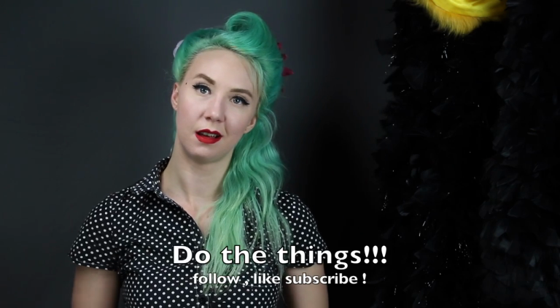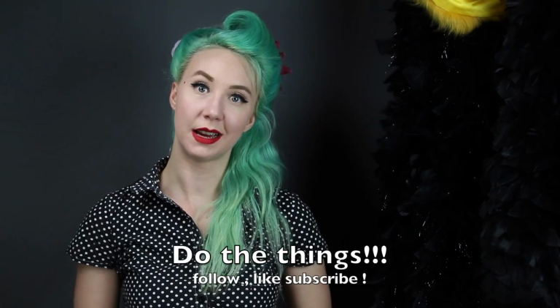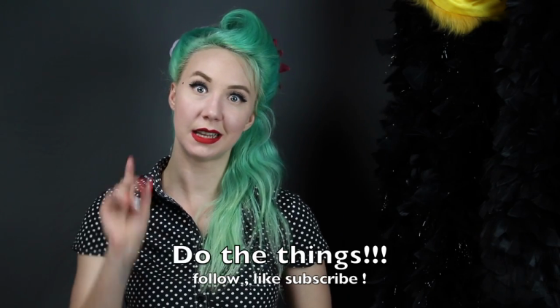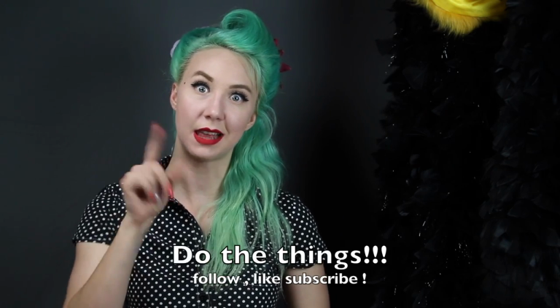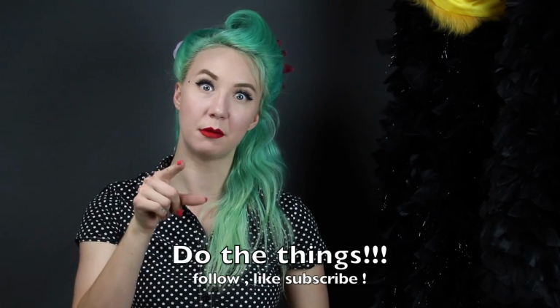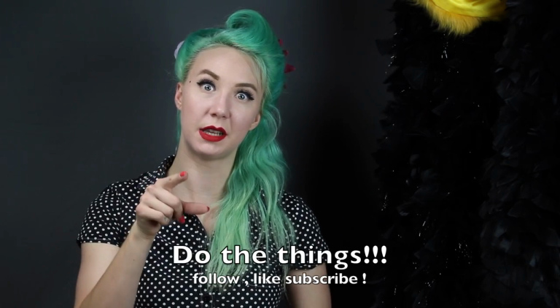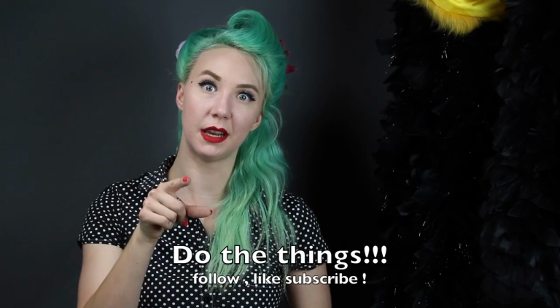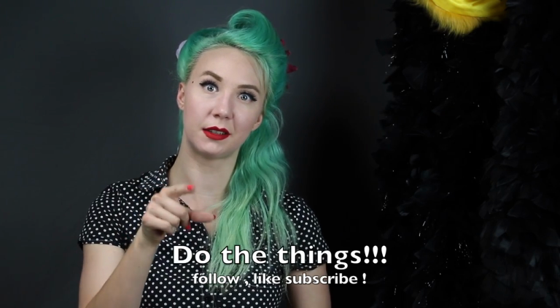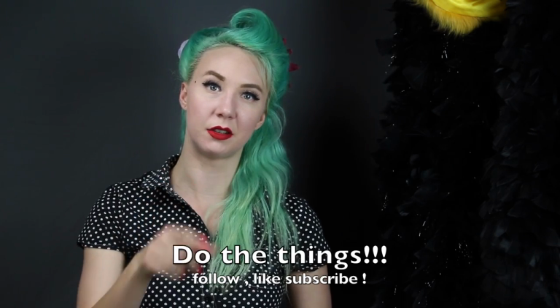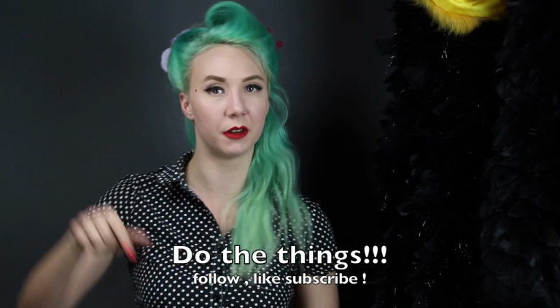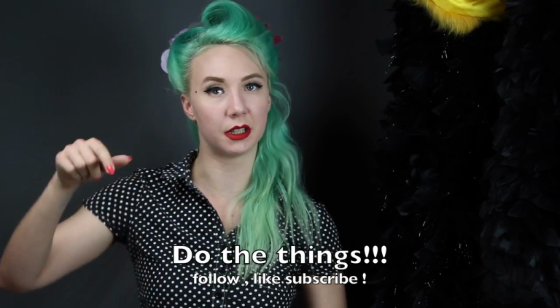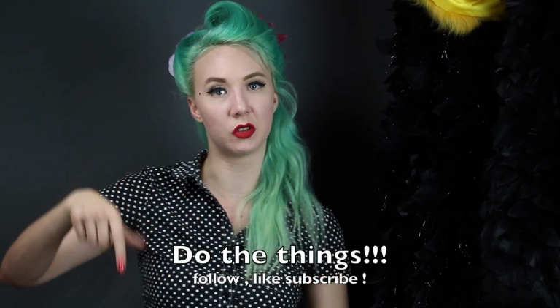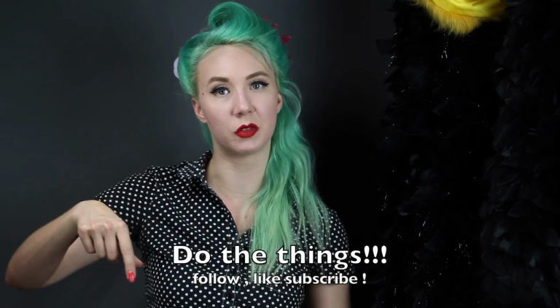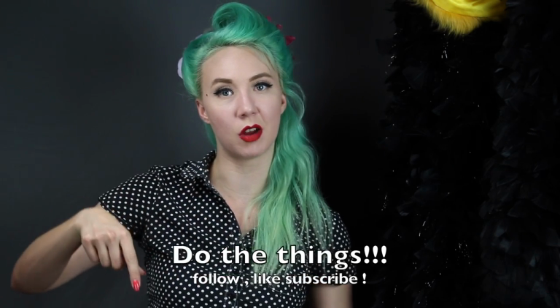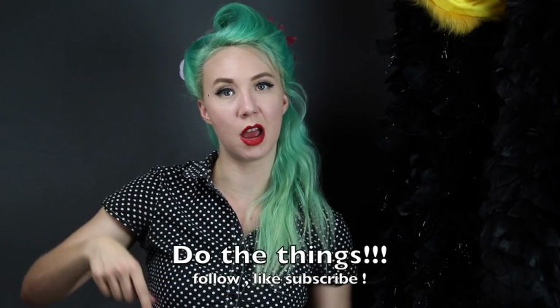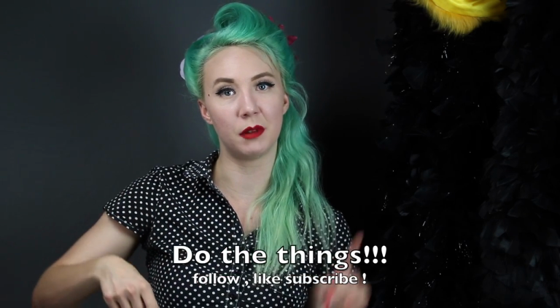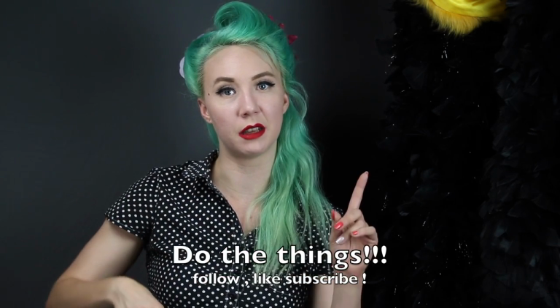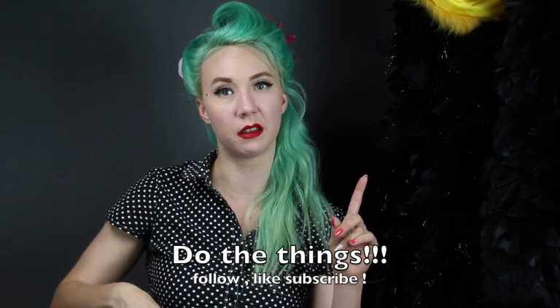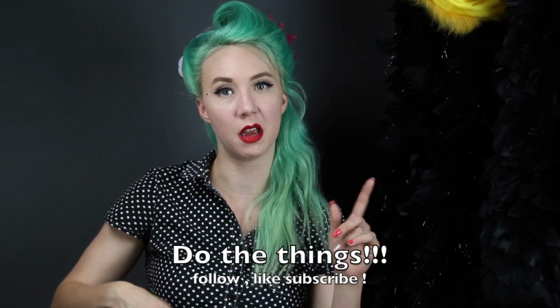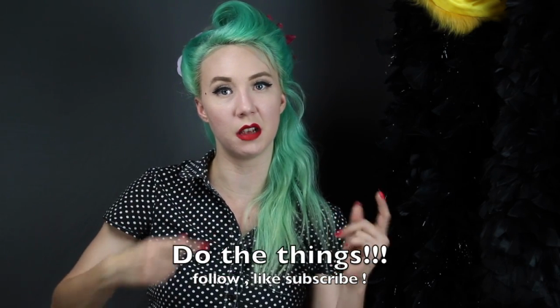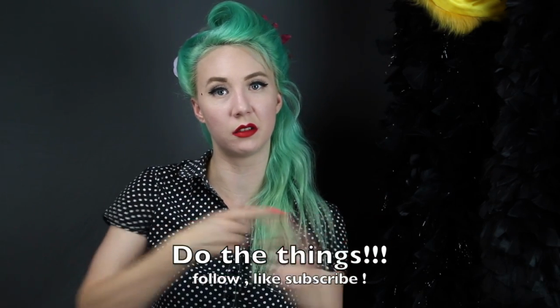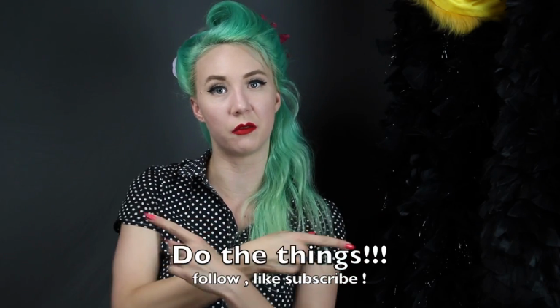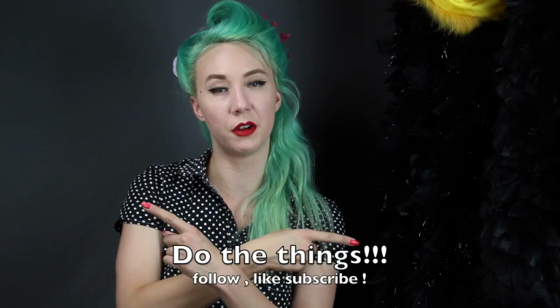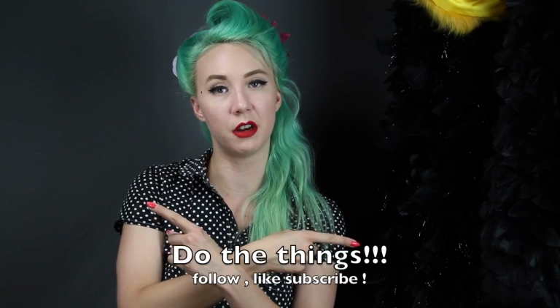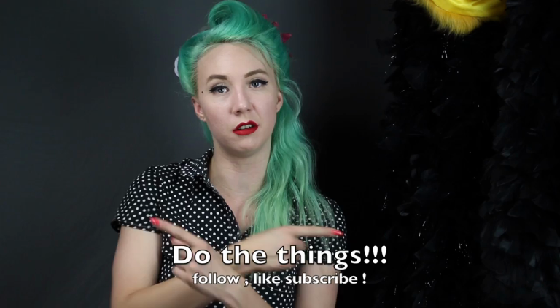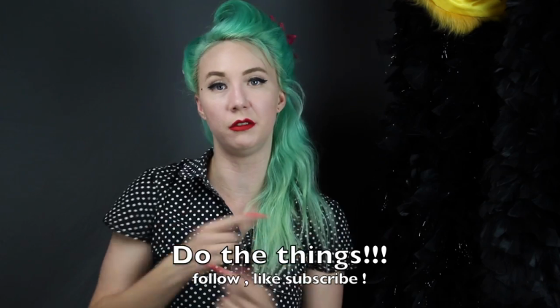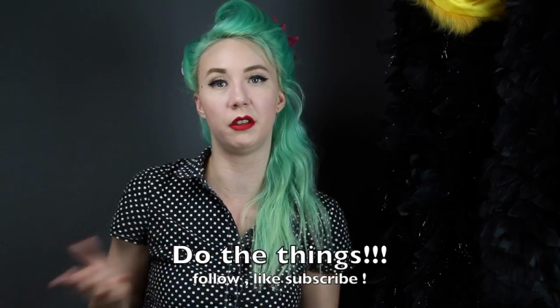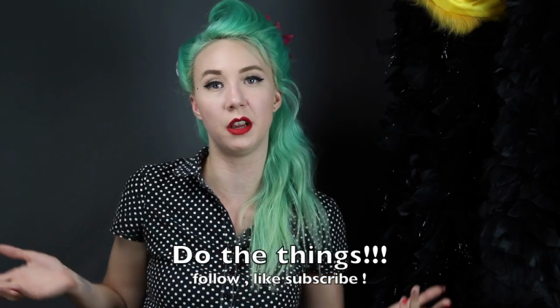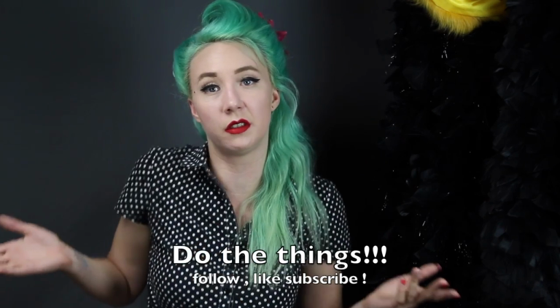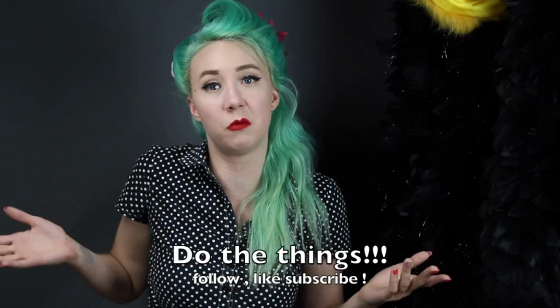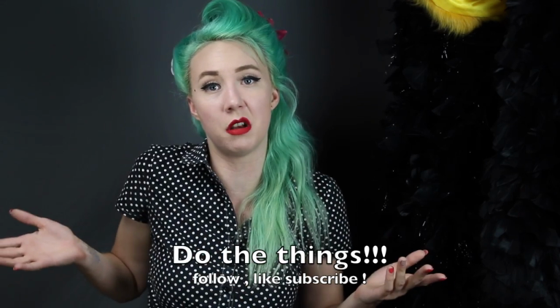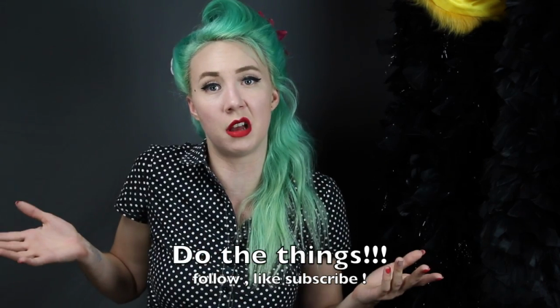Alright guys, that was it. Don't forget to subscribe, like the things over here, do the things and what not.